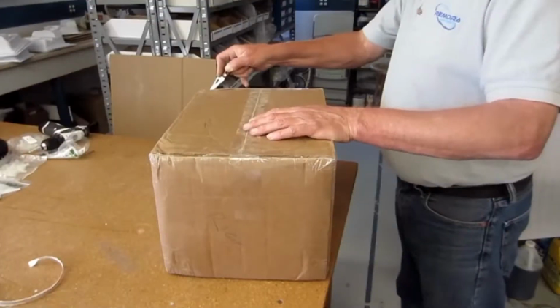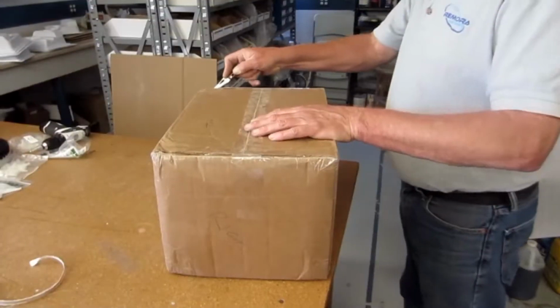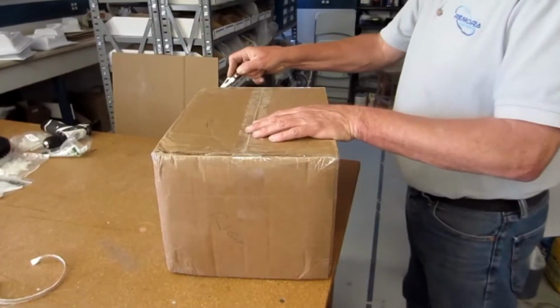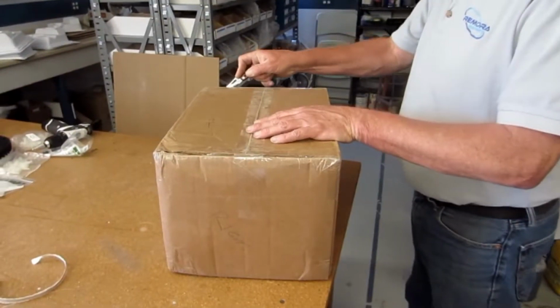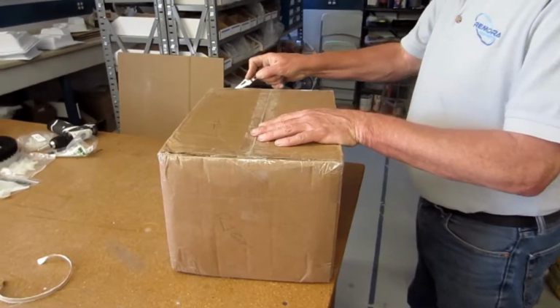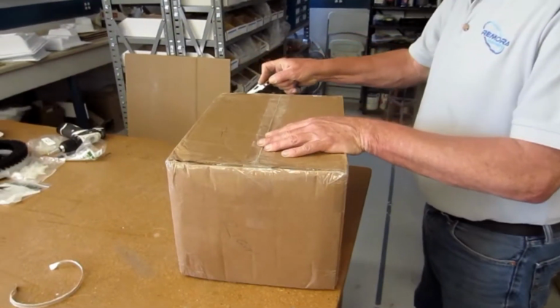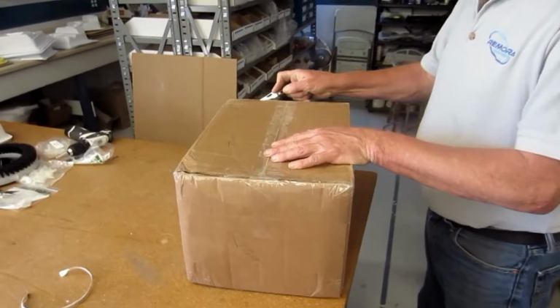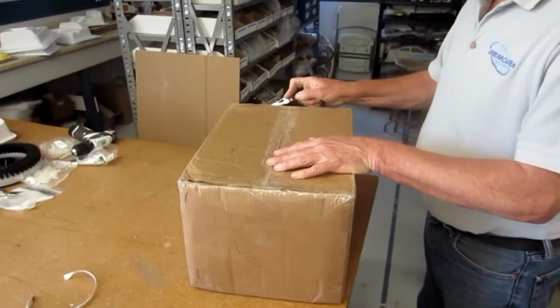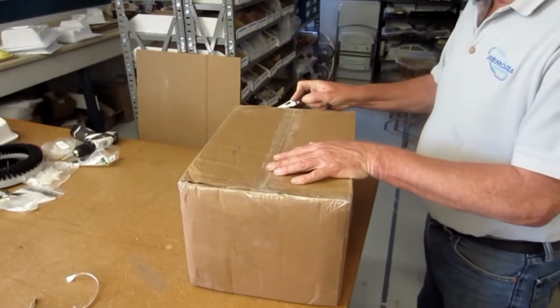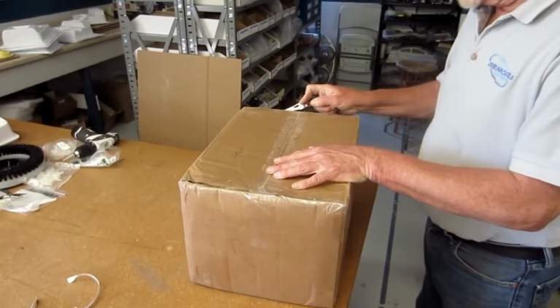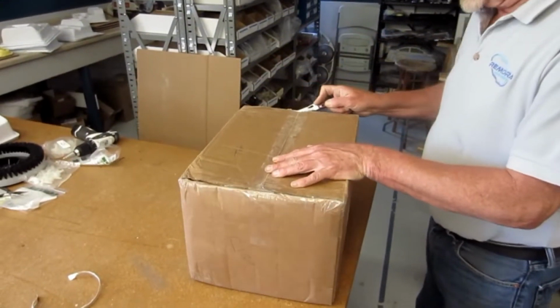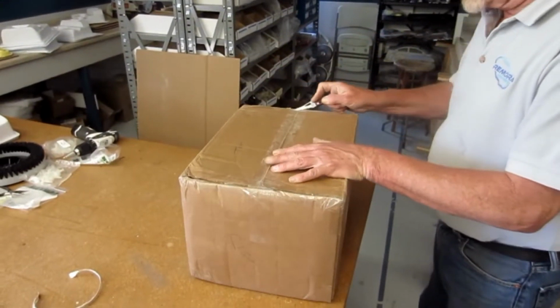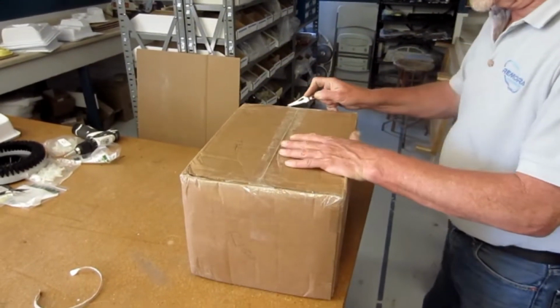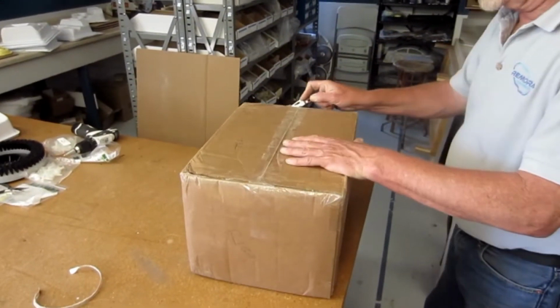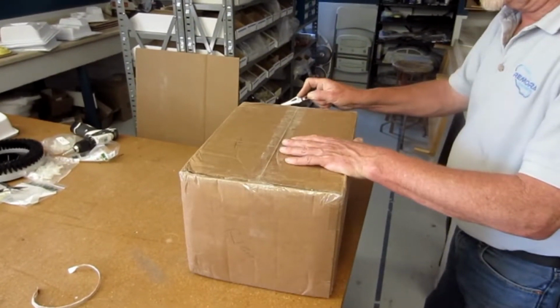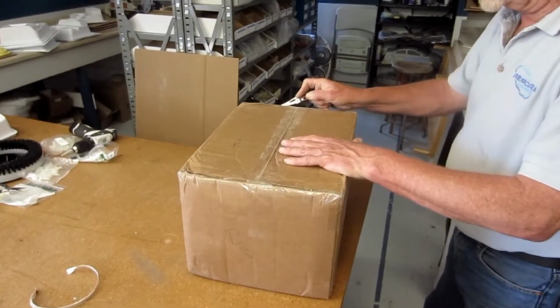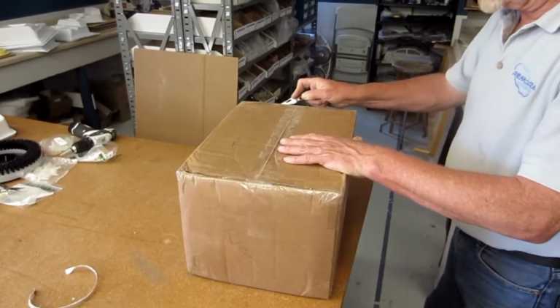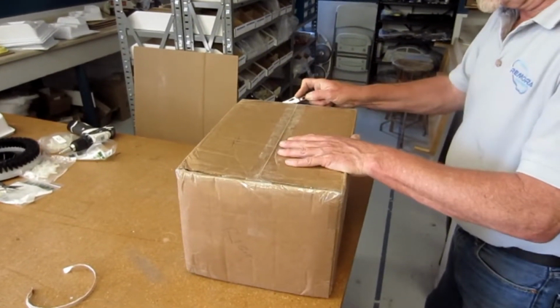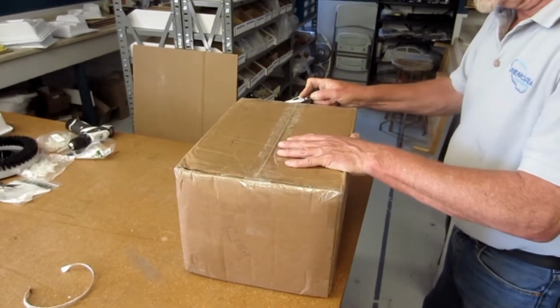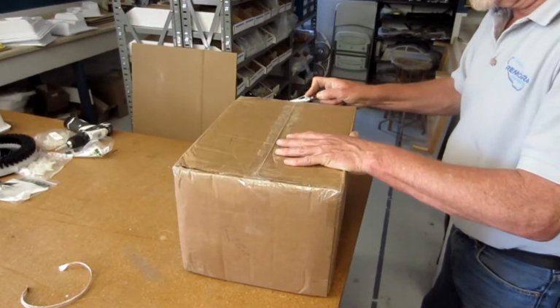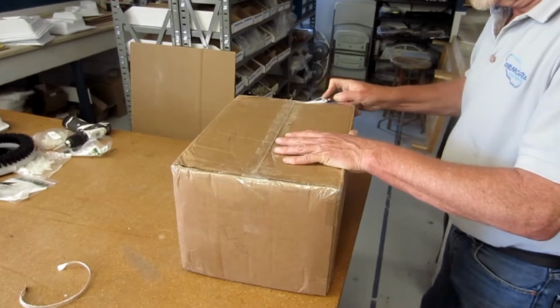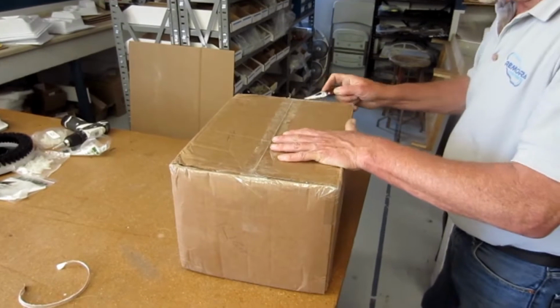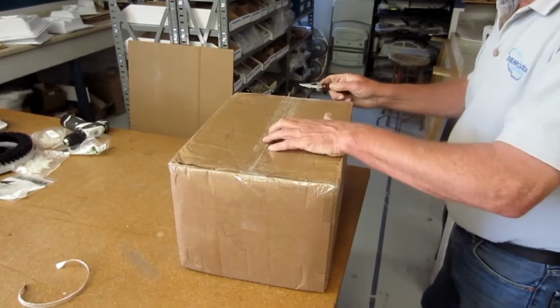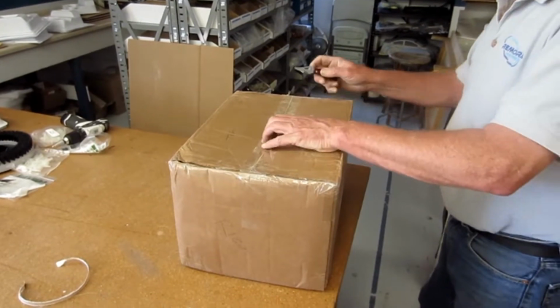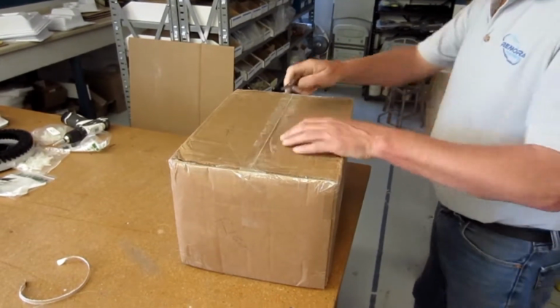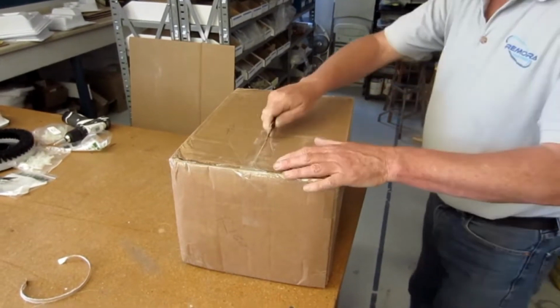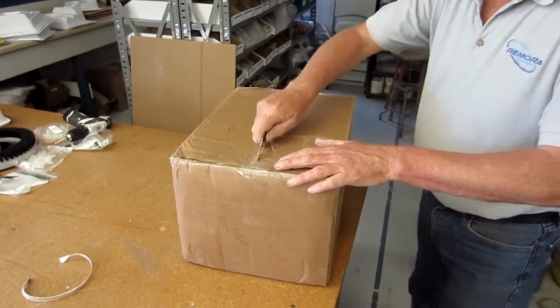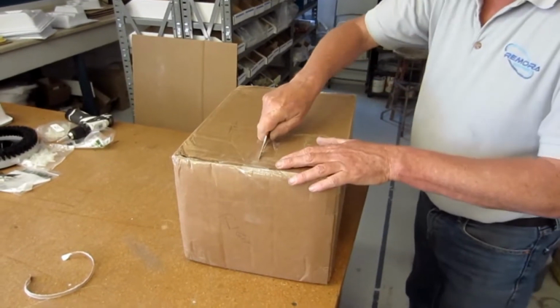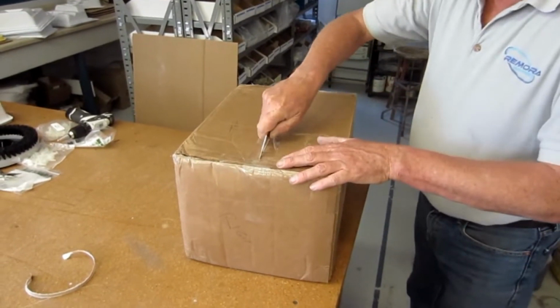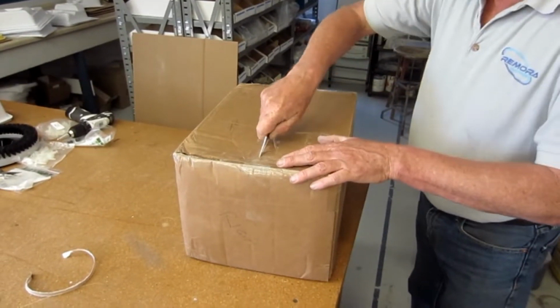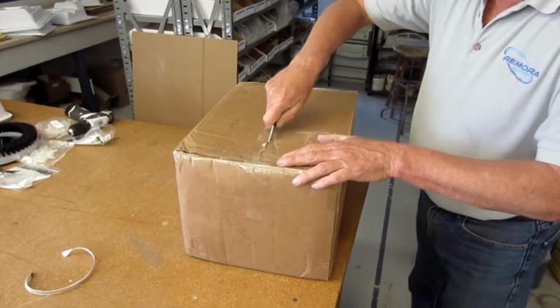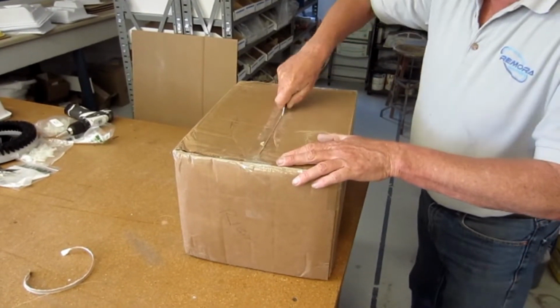We've done our drop tests, now we're going to go for the miraculous unboxing here.